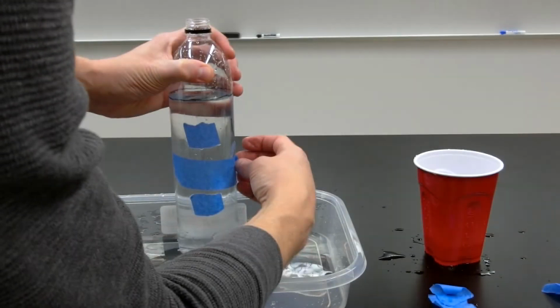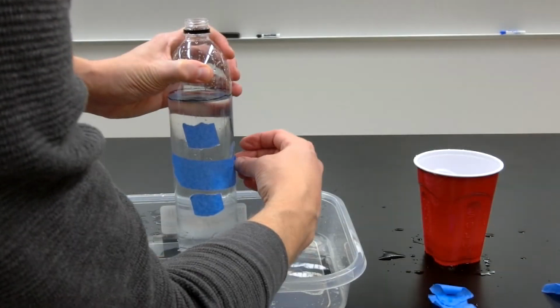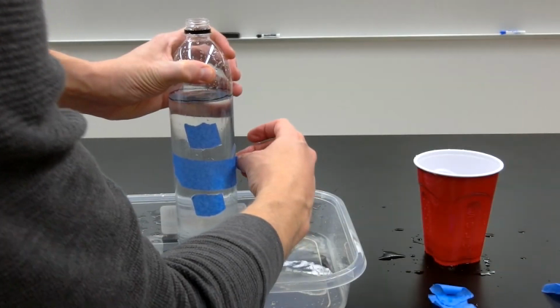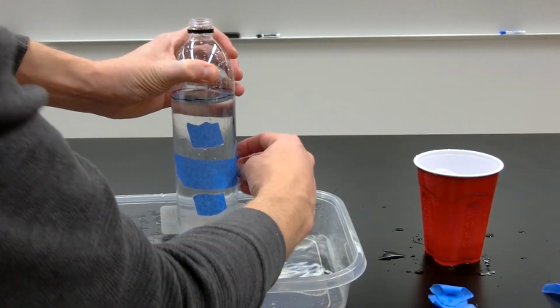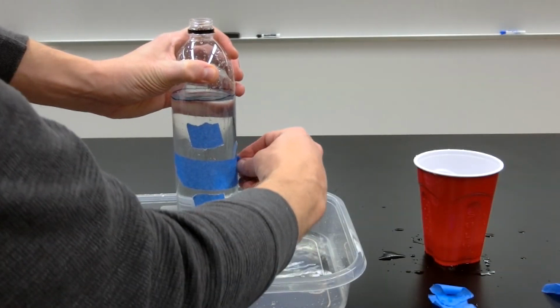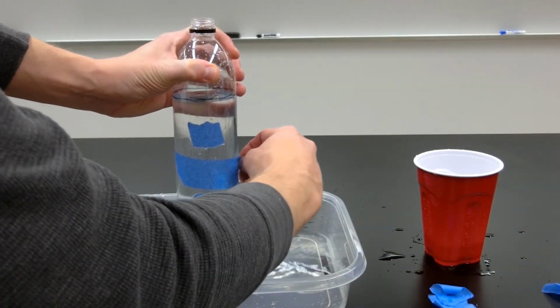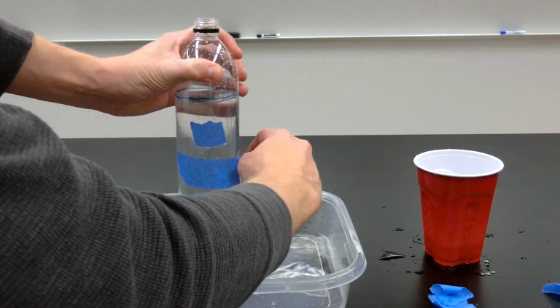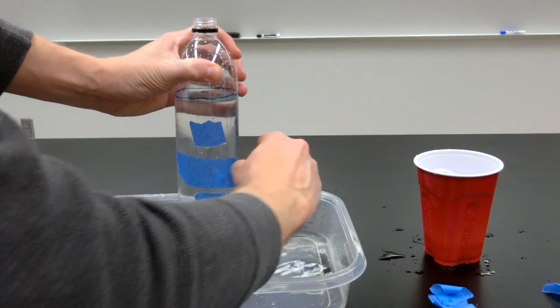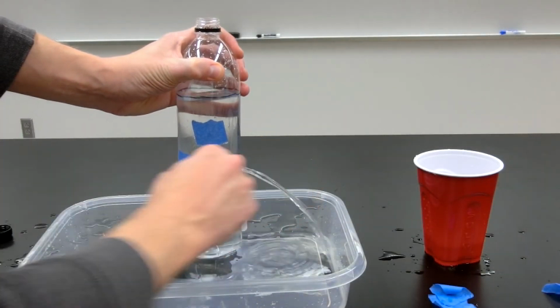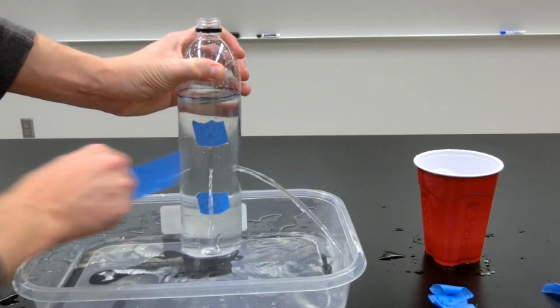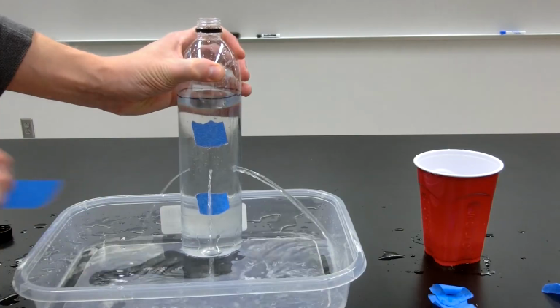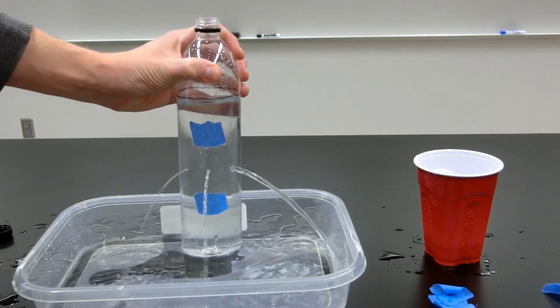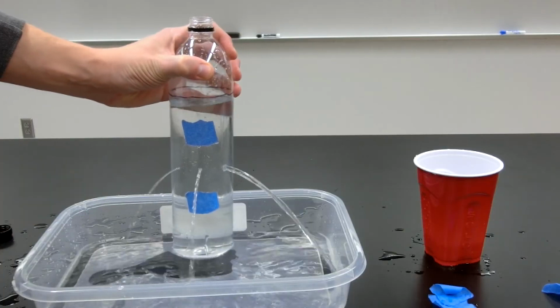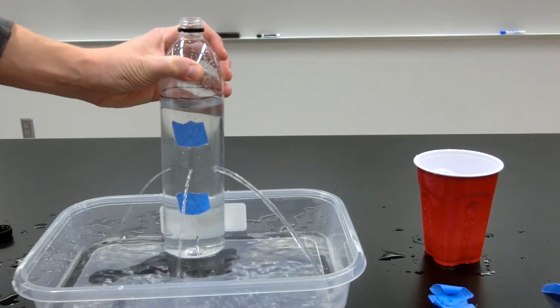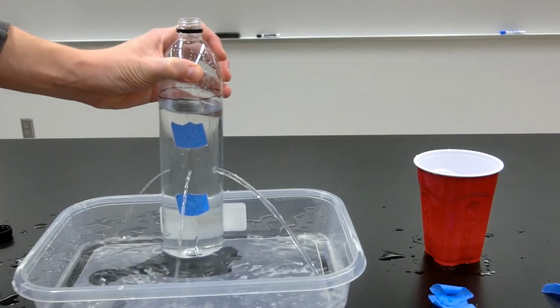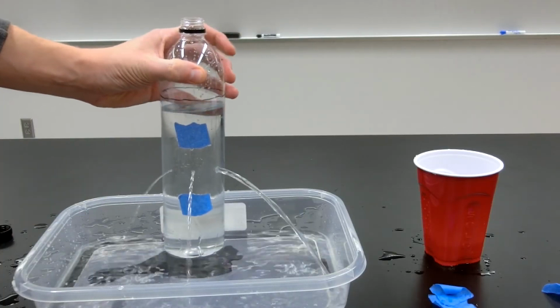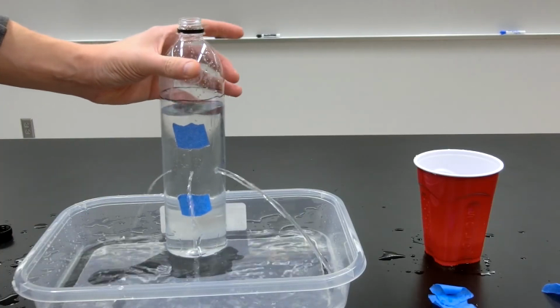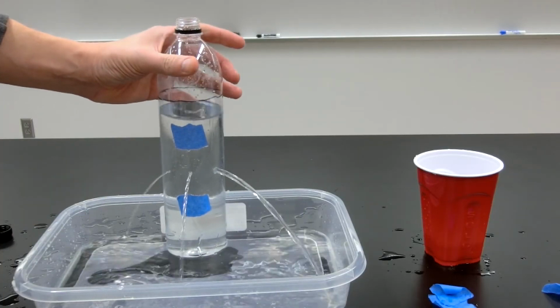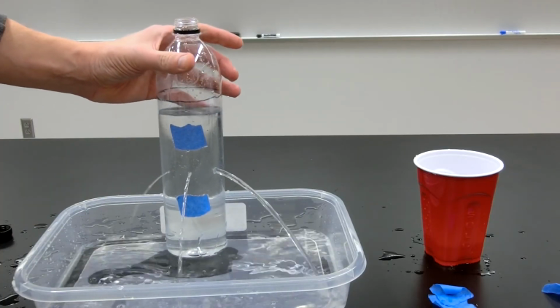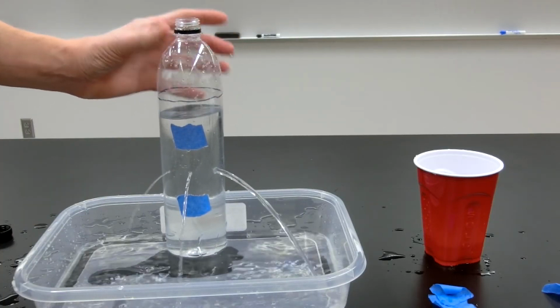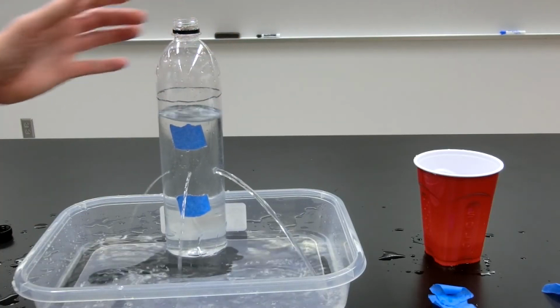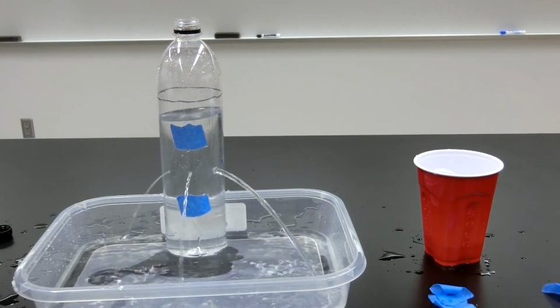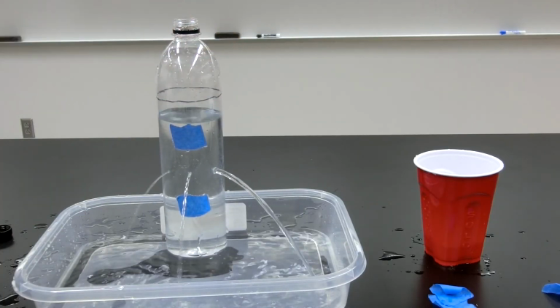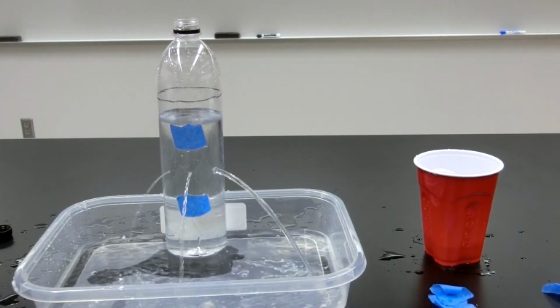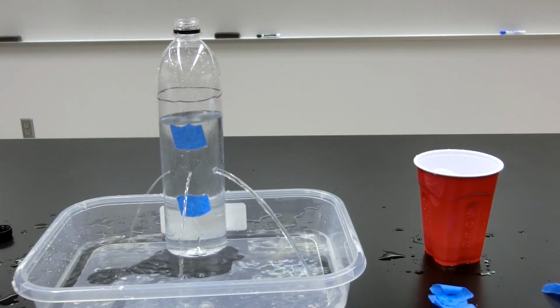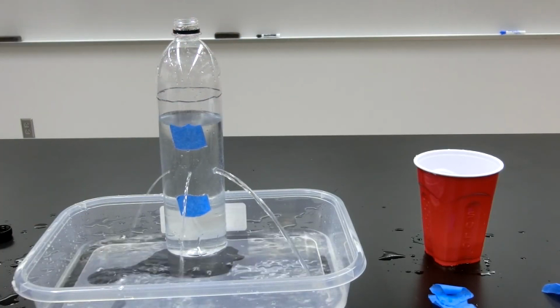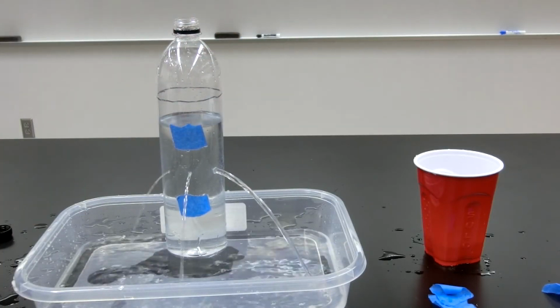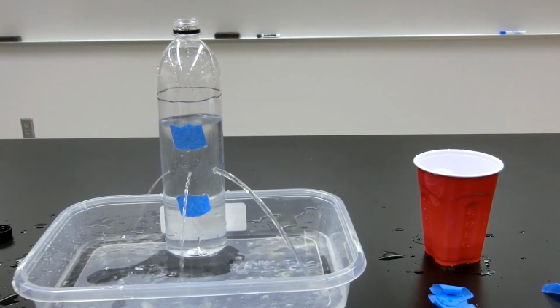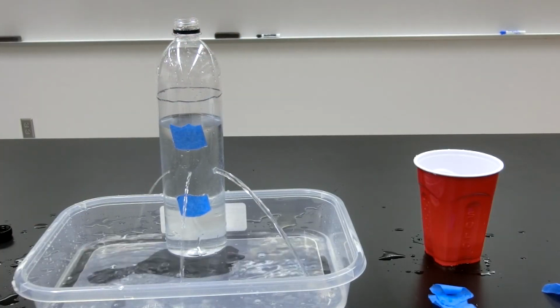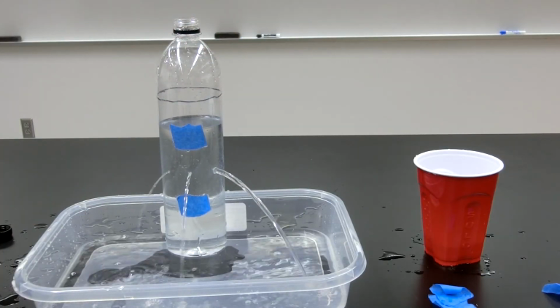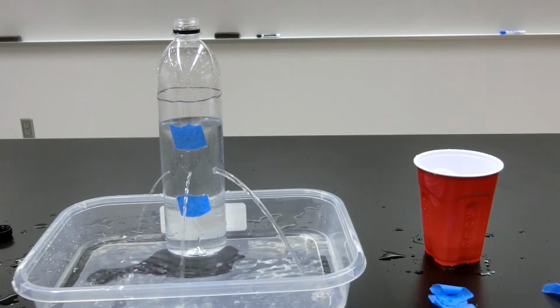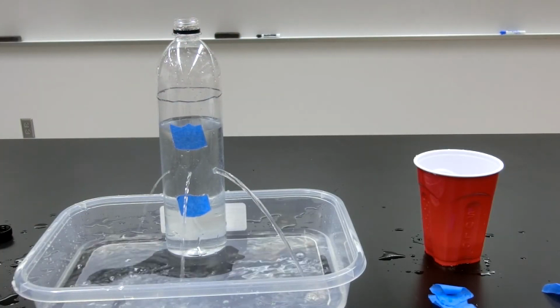Now consider the holes at the same height but with different diameters. Which do you think will project water the farthest?